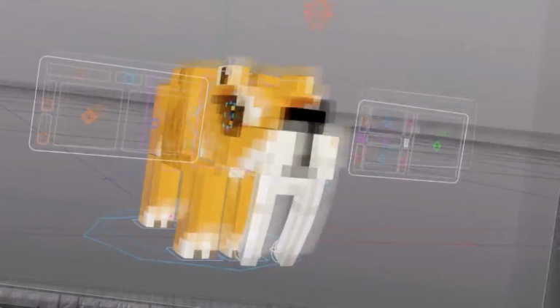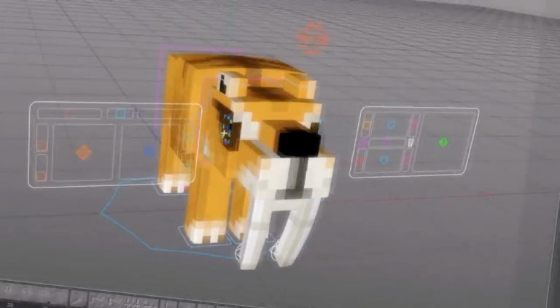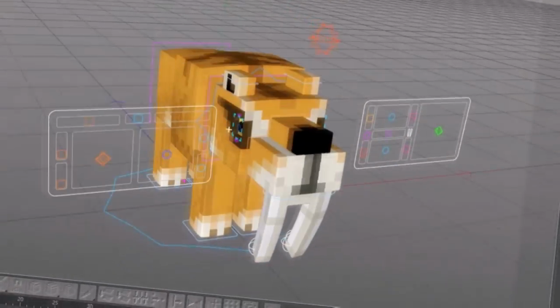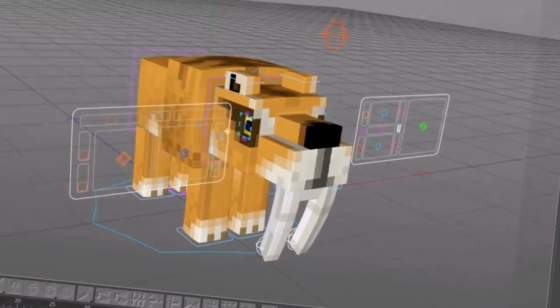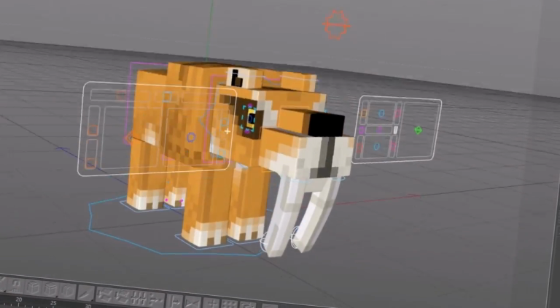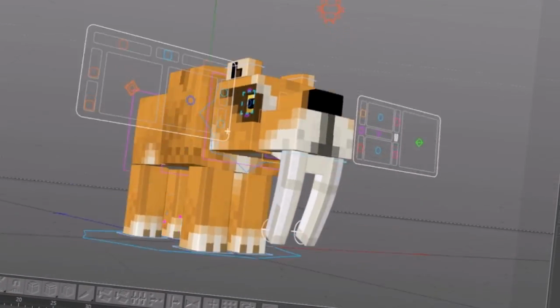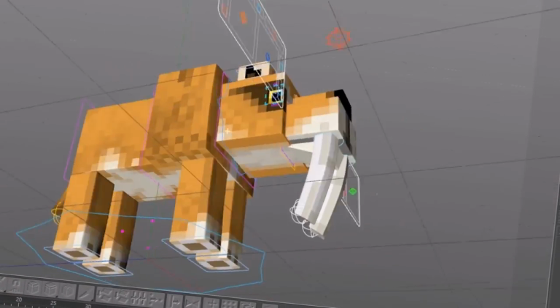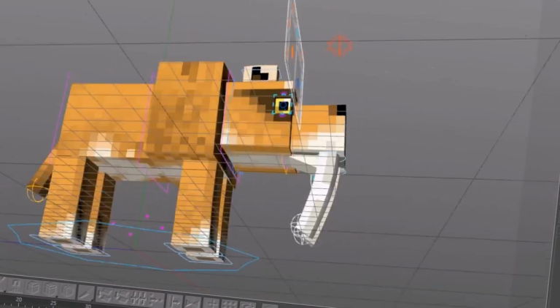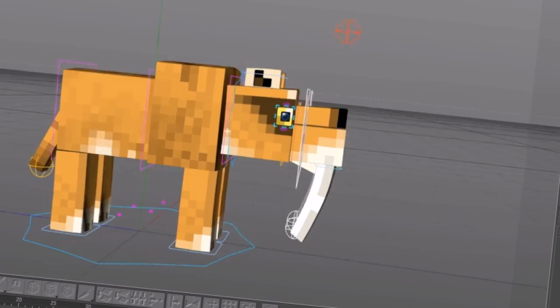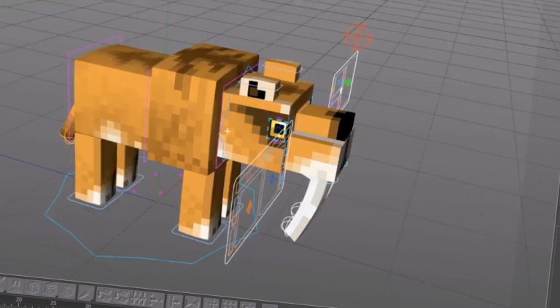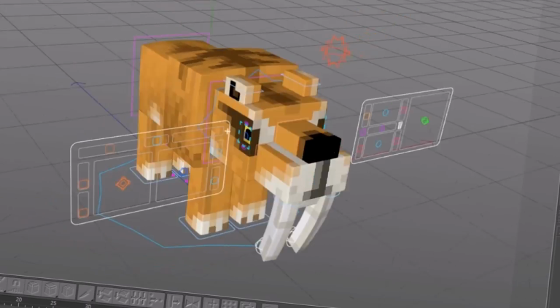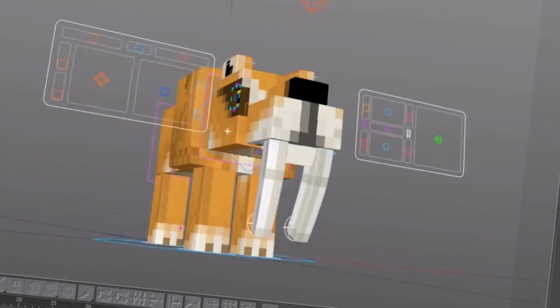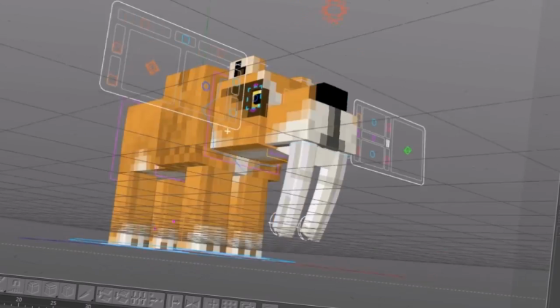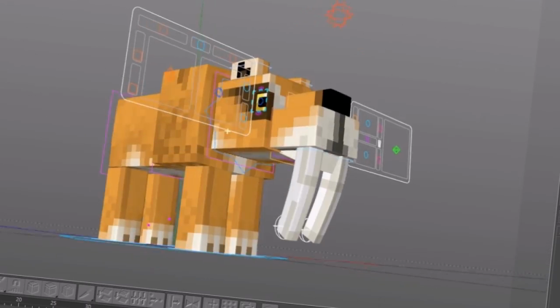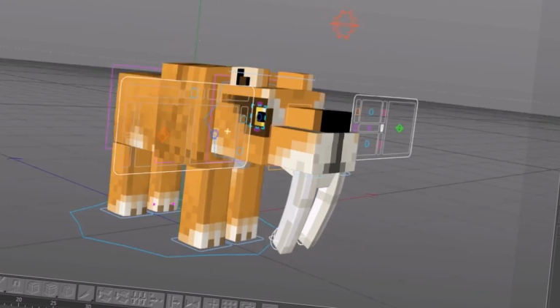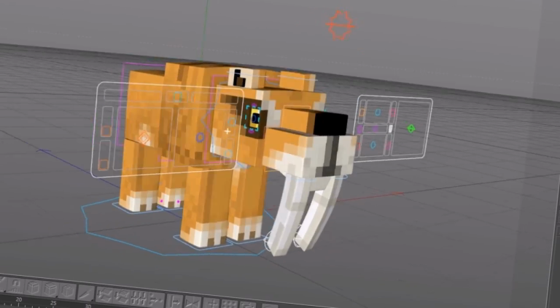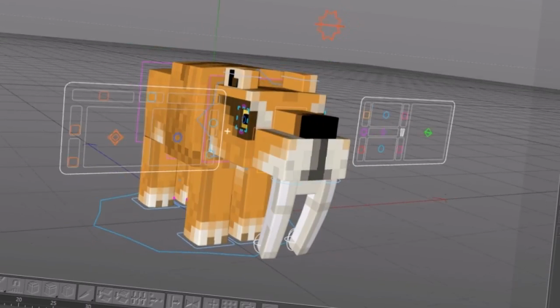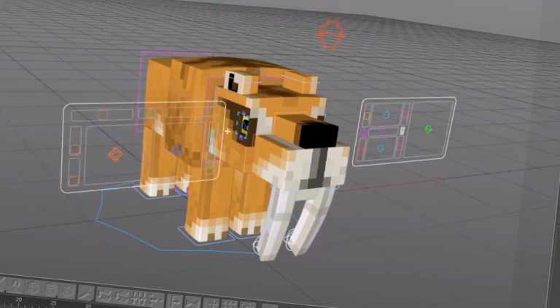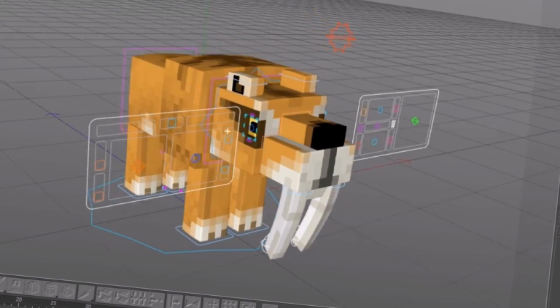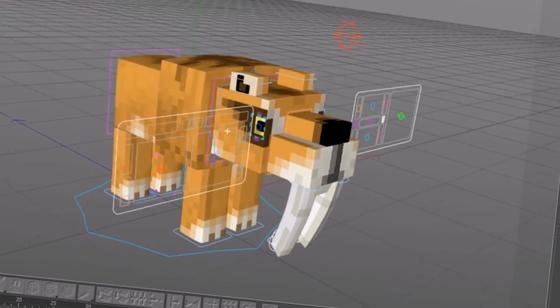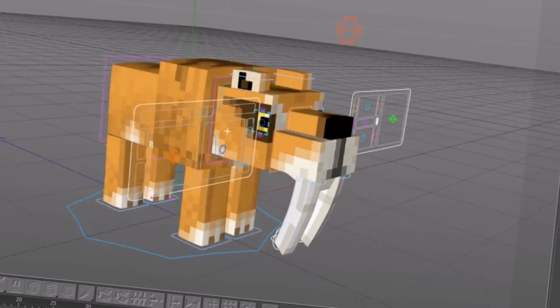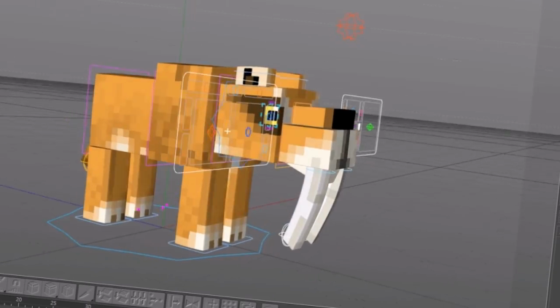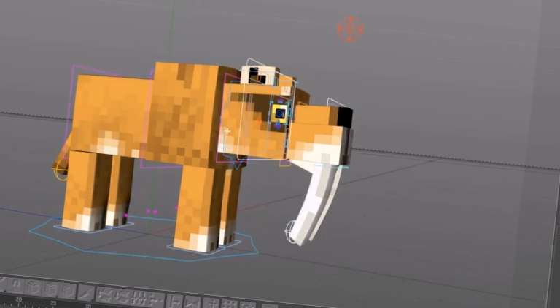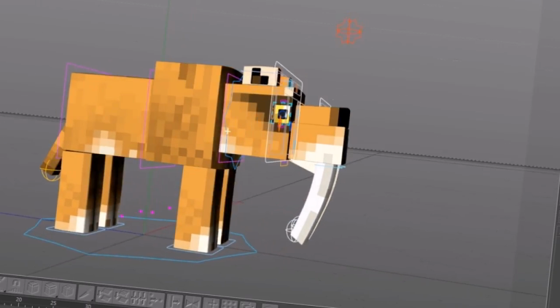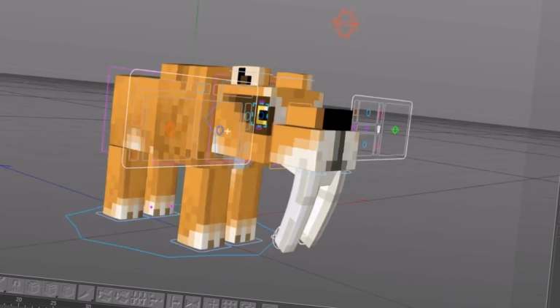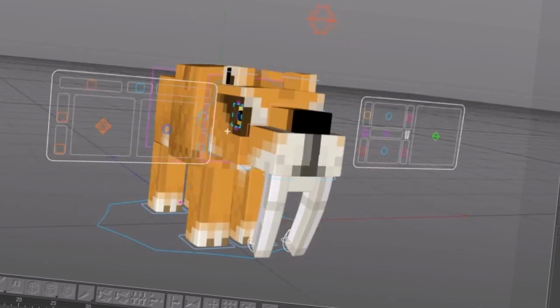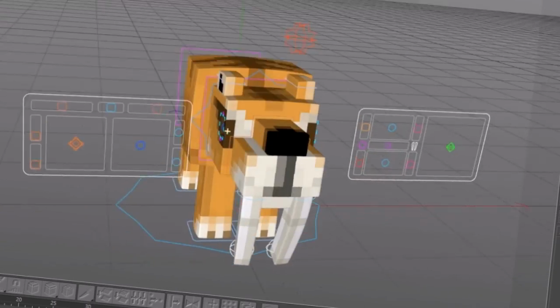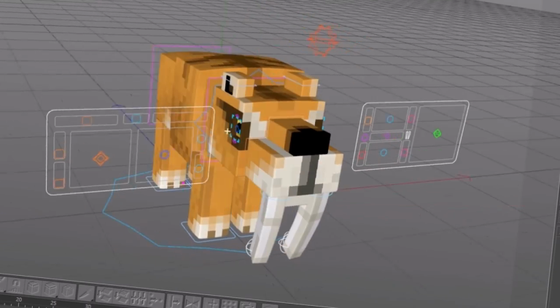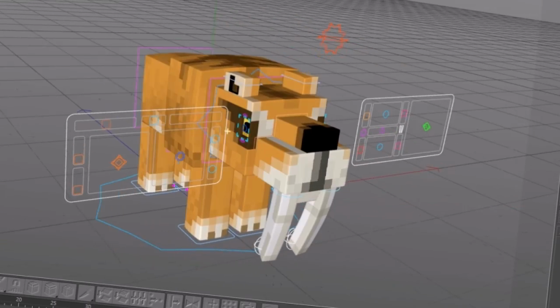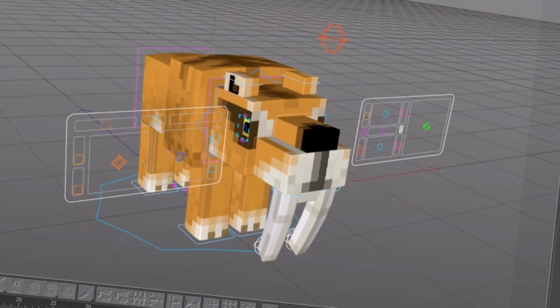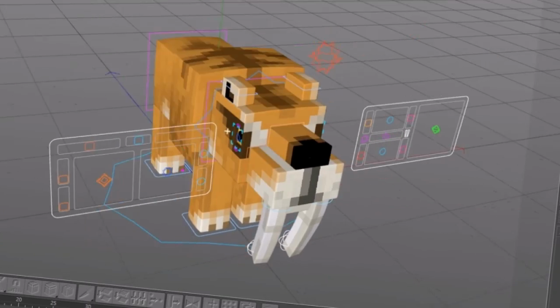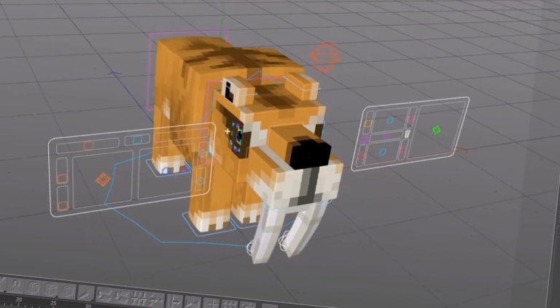That sounds more like a zombie, but I don't care because it's a tiger rig.